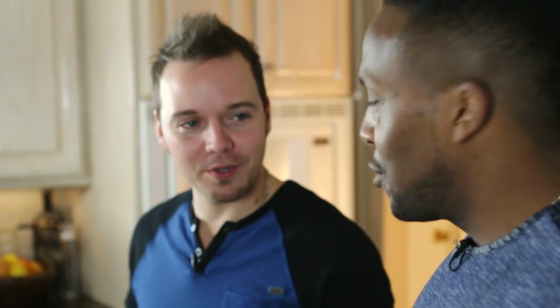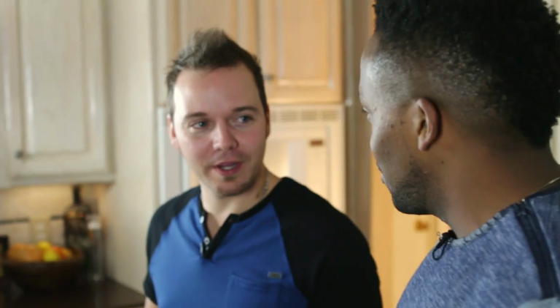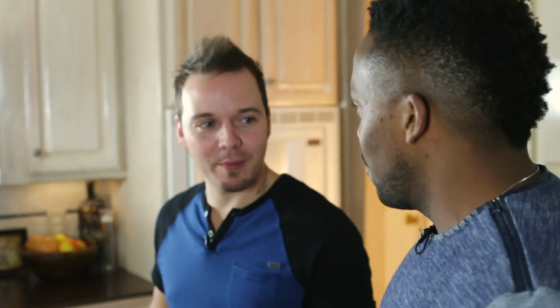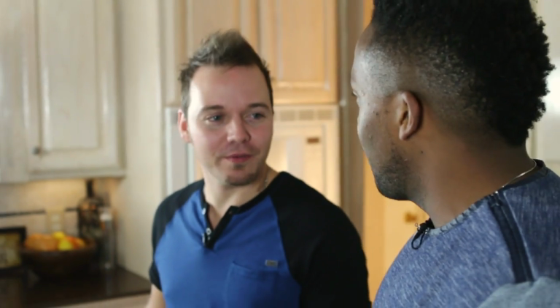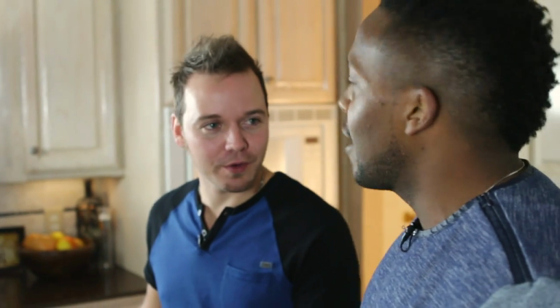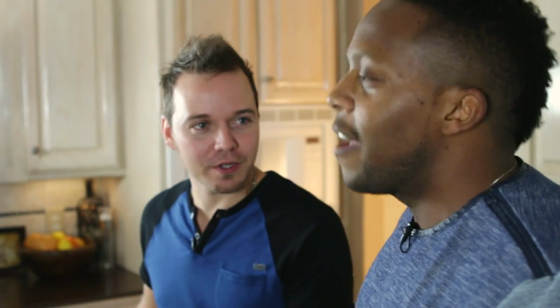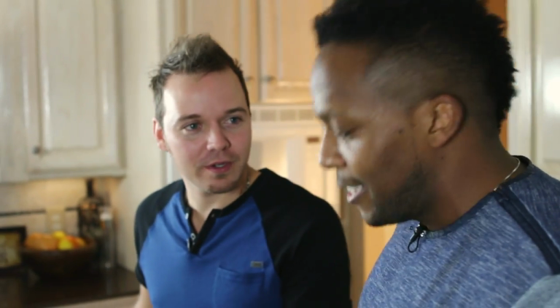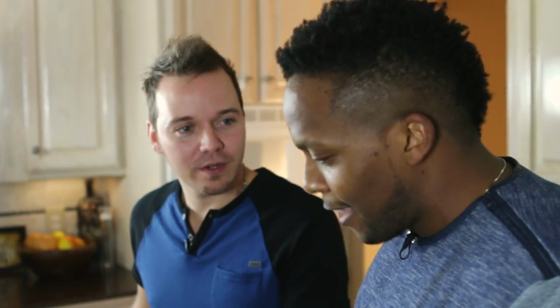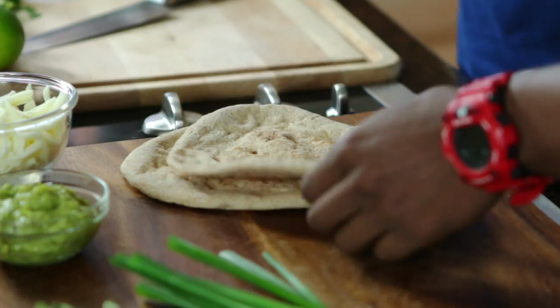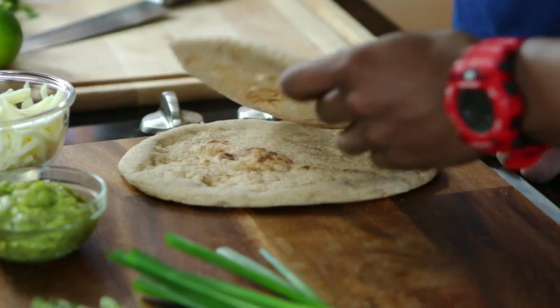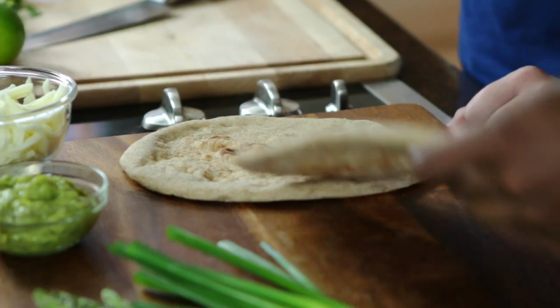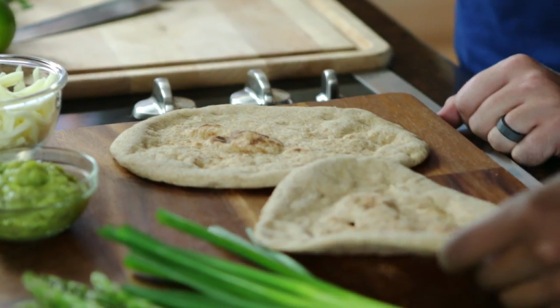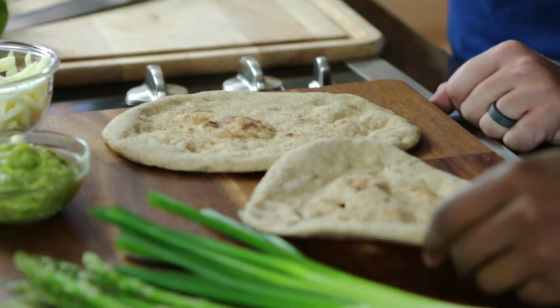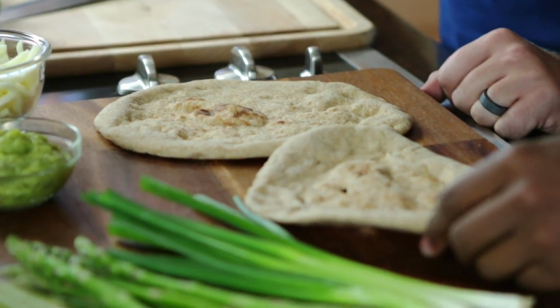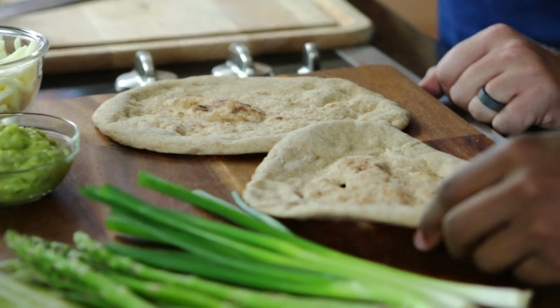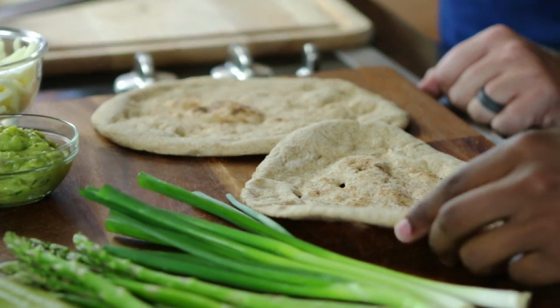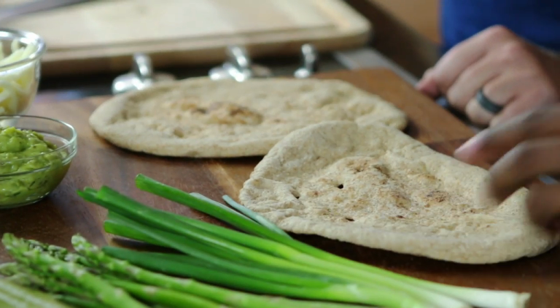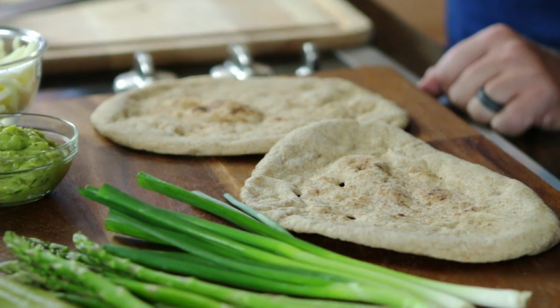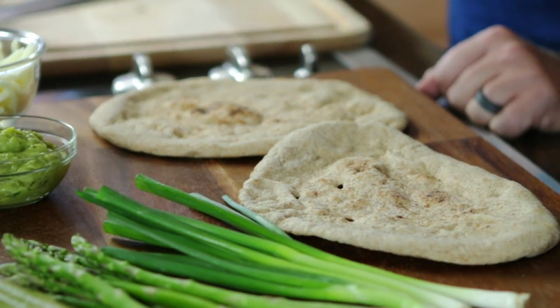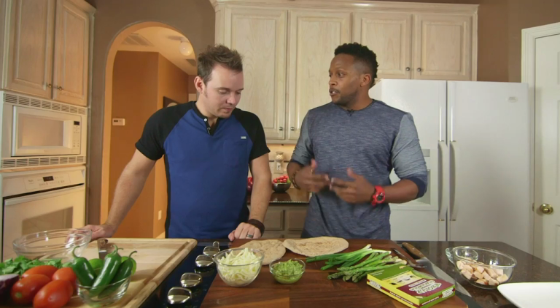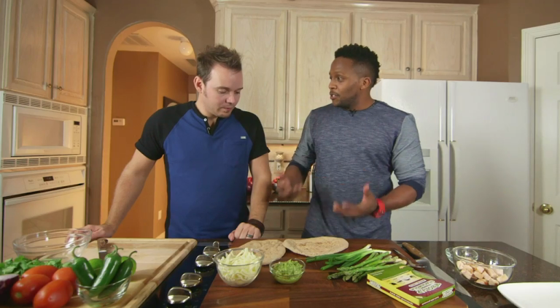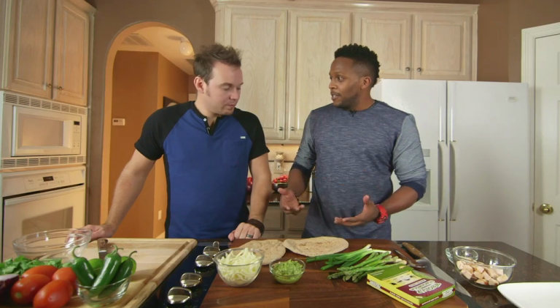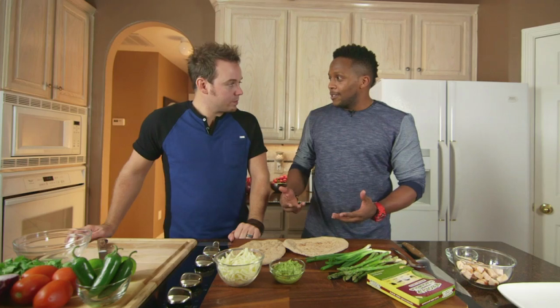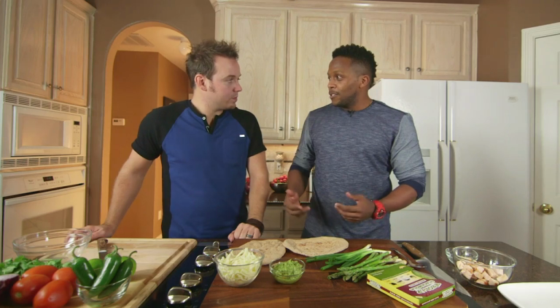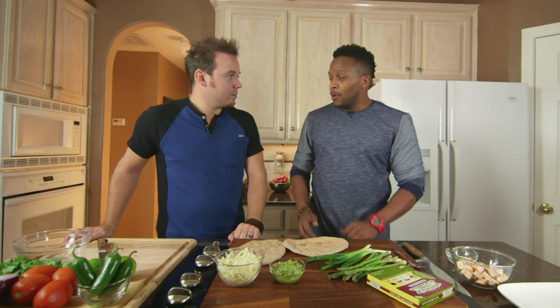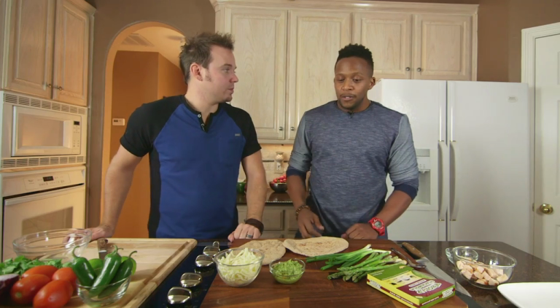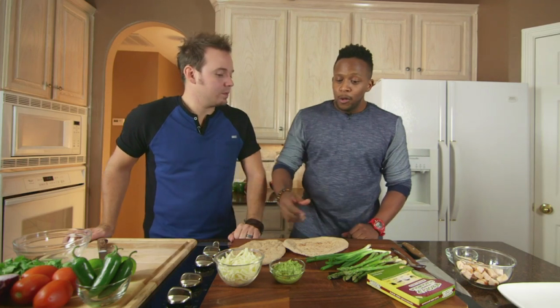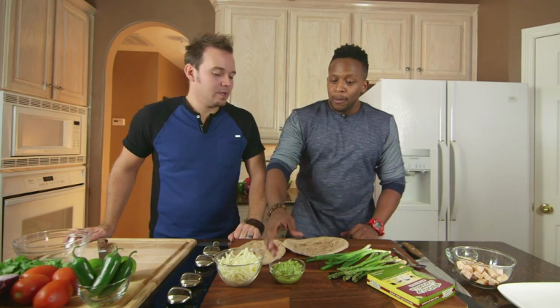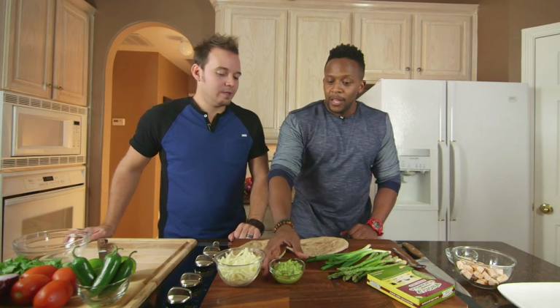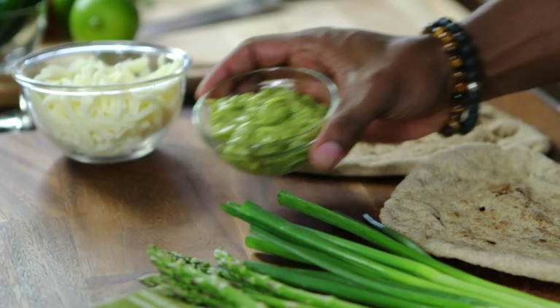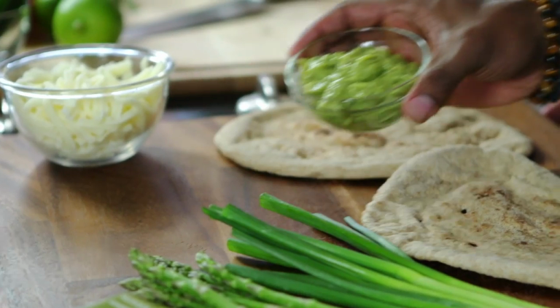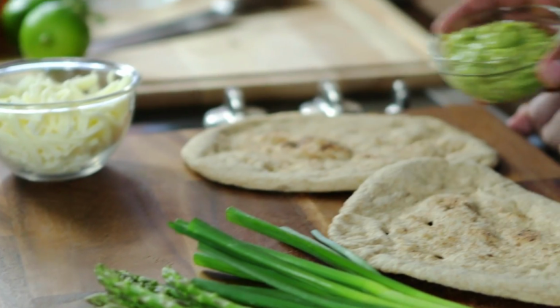So we're not doing a traditional pizza — we're doing a Better For You version. First we're going to start out with some whole wheat naan bread, and then instead of the traditional pizza sauce, we're going to use a Holy Guacamole Hatch Chili.